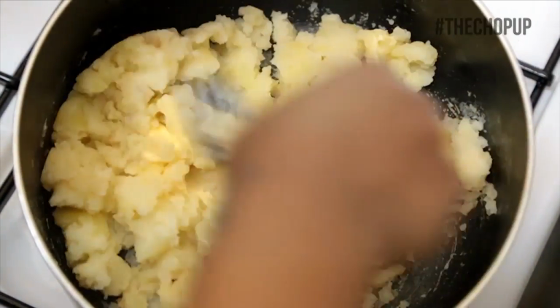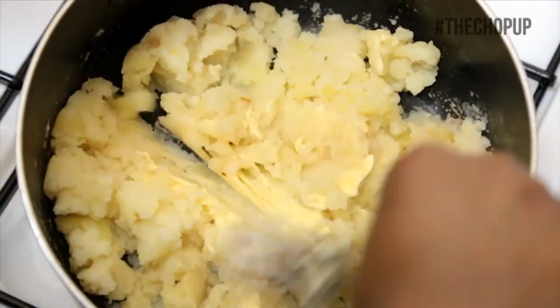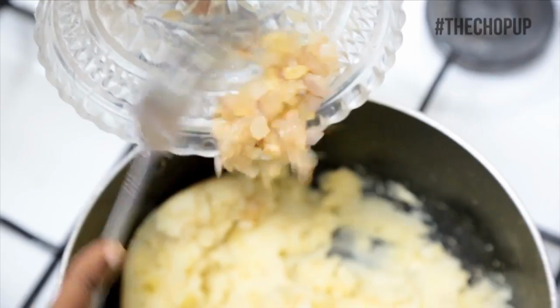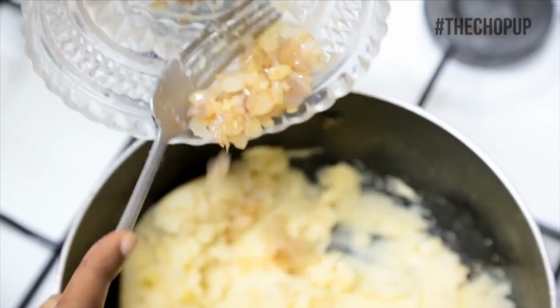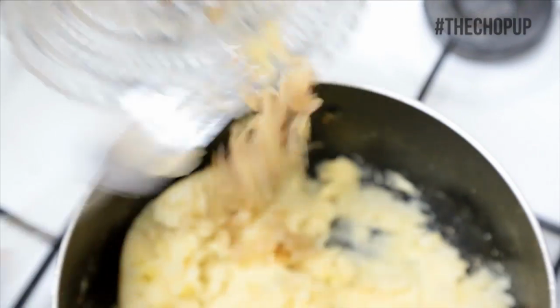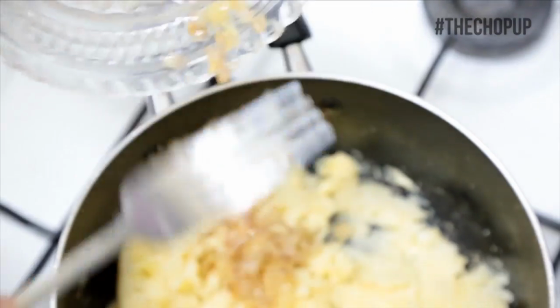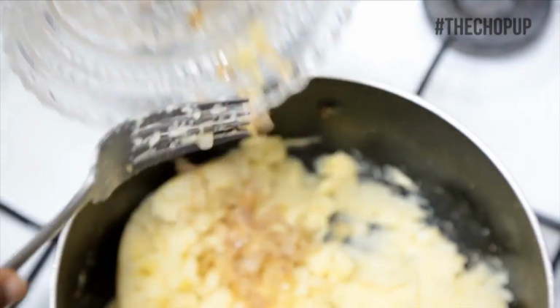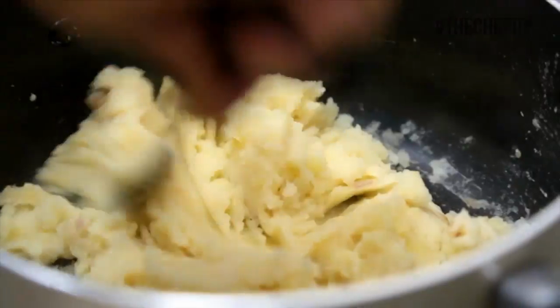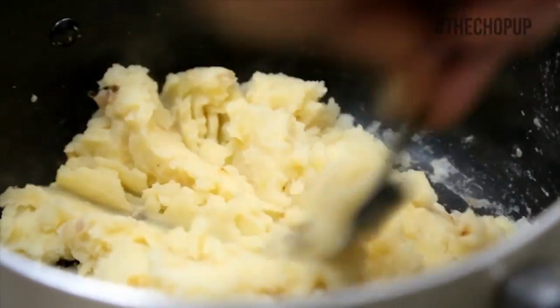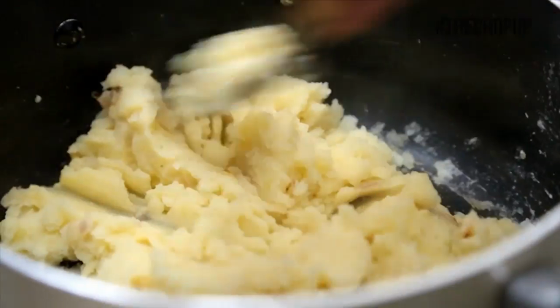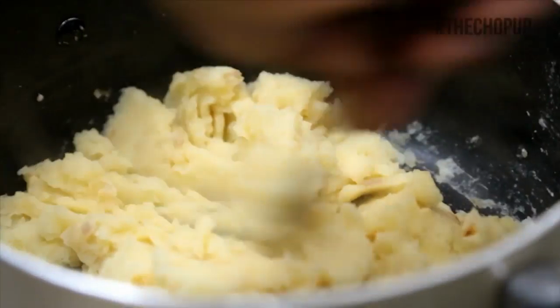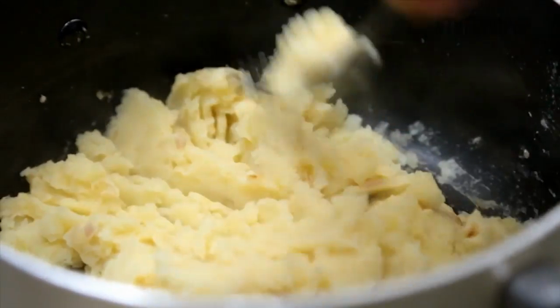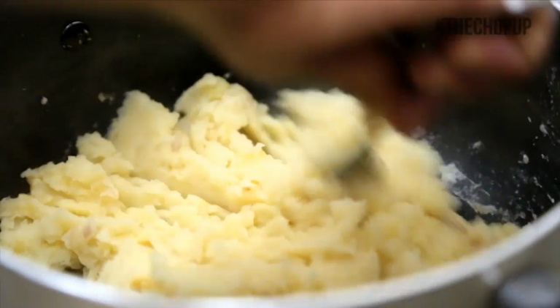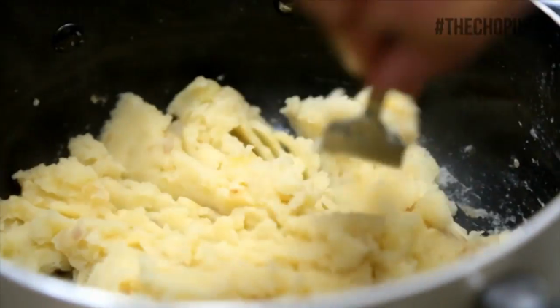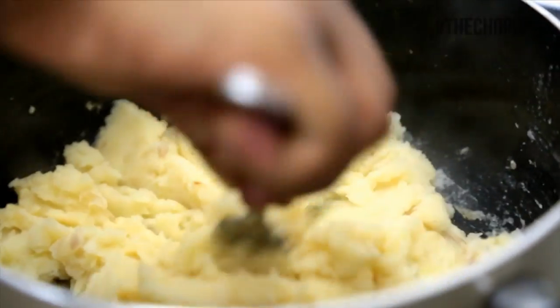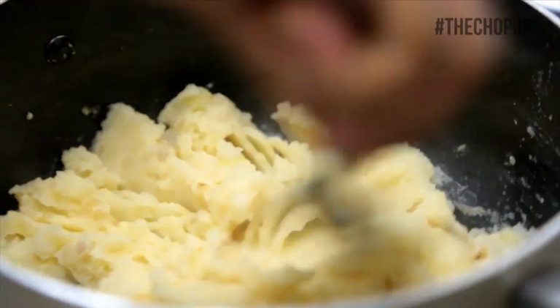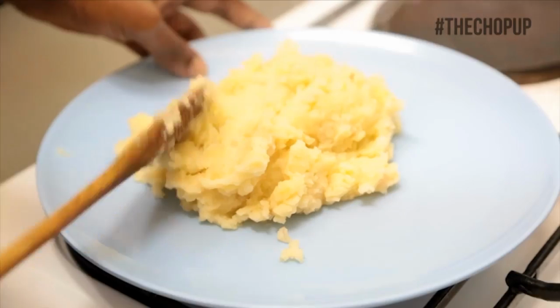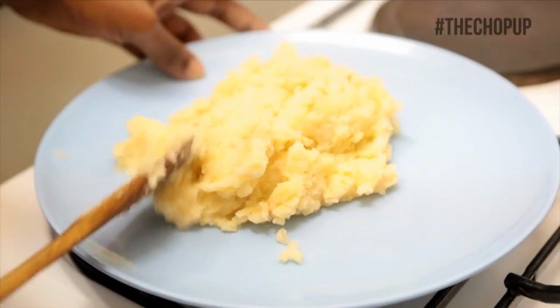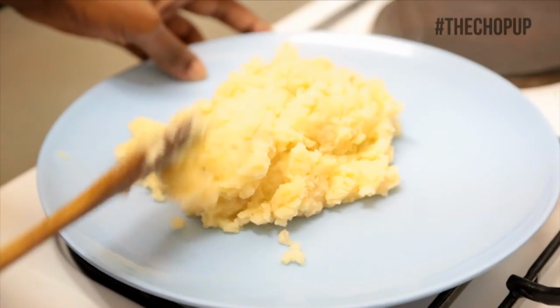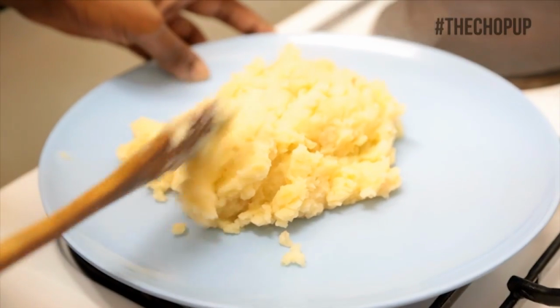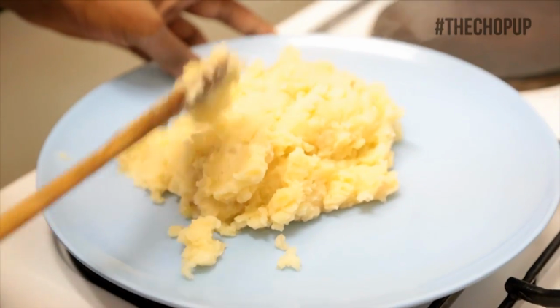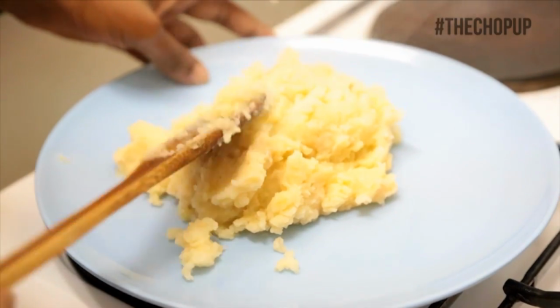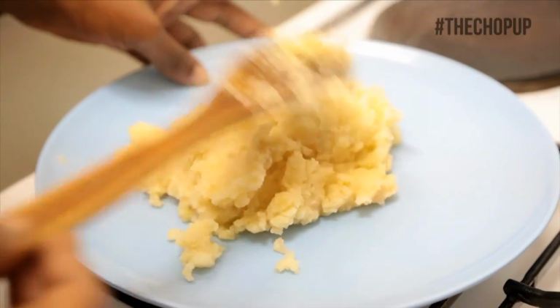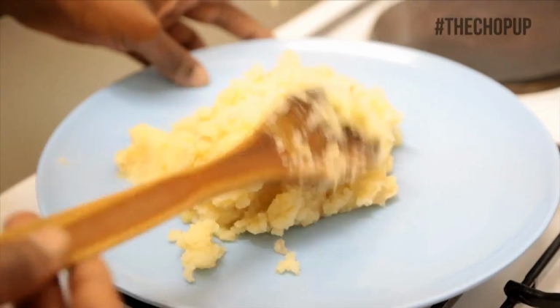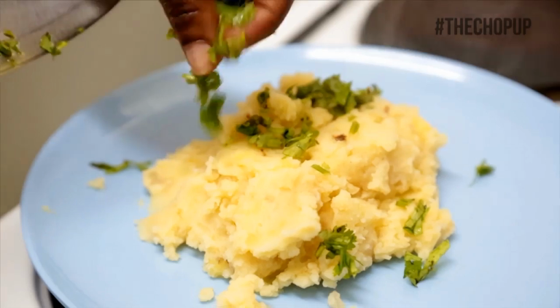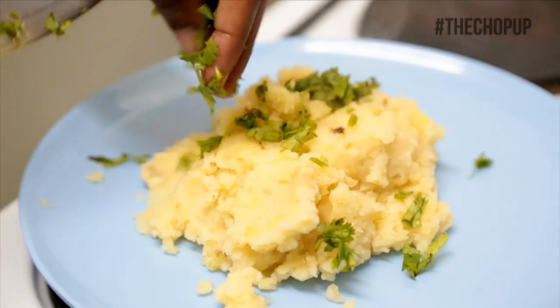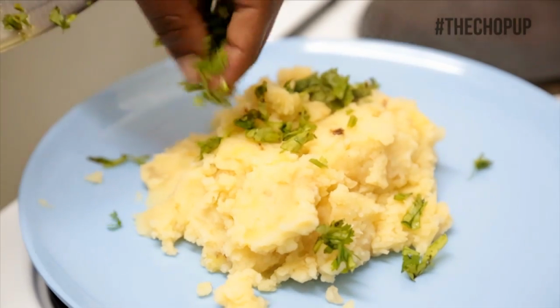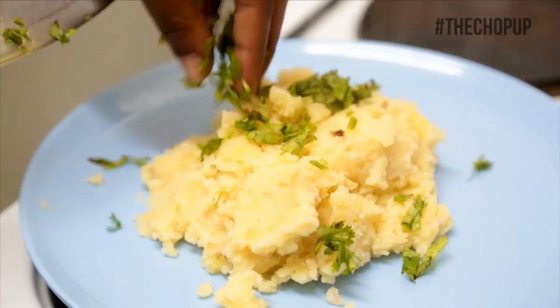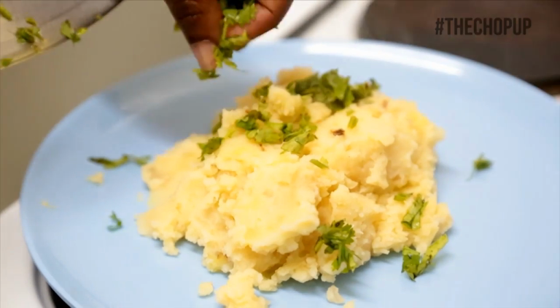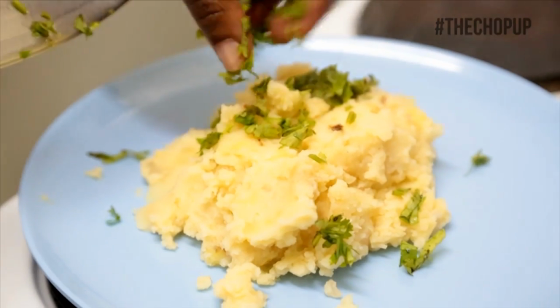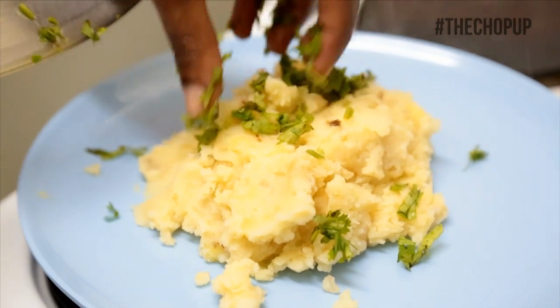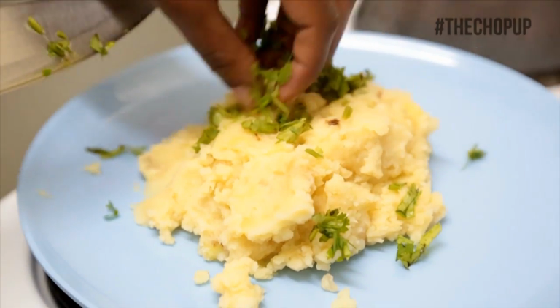Add your onions and garlic, cook for 30 seconds then serve.